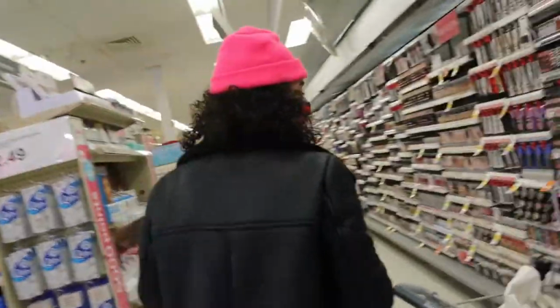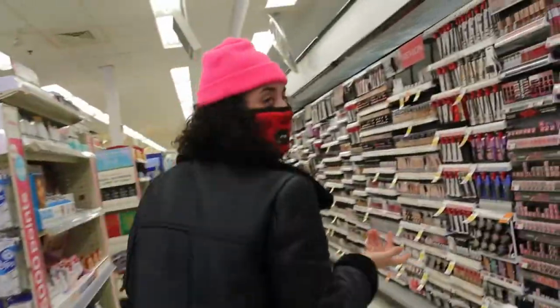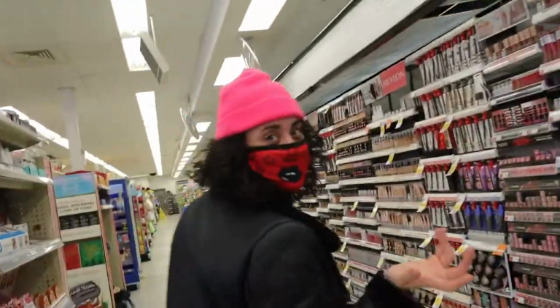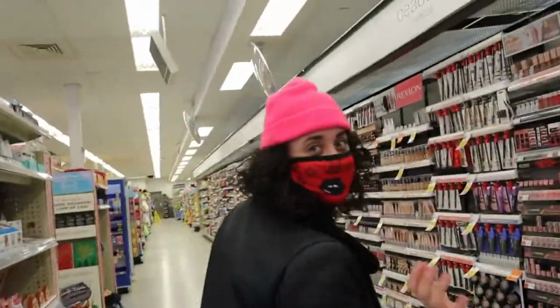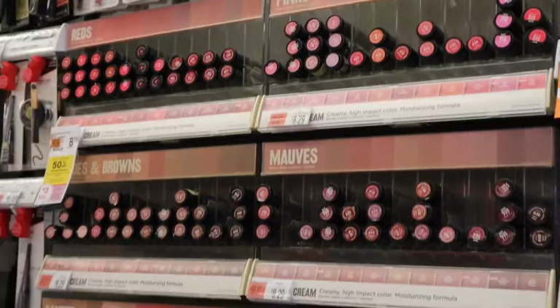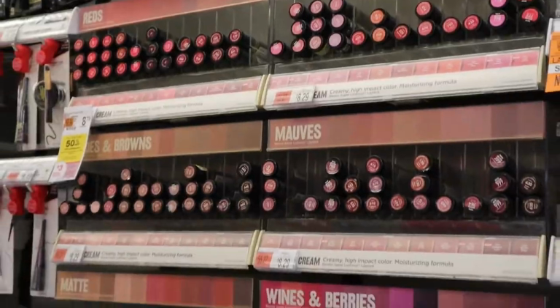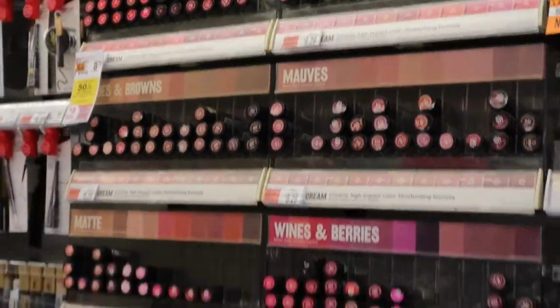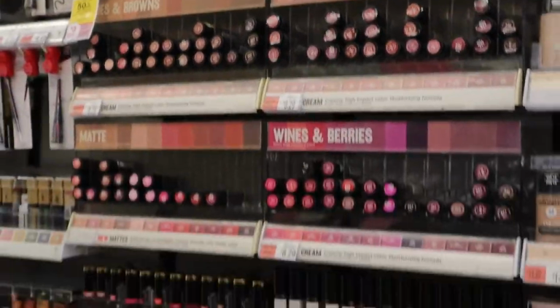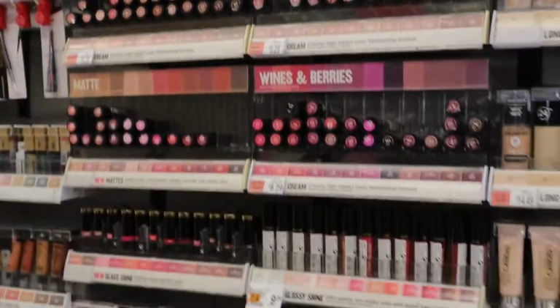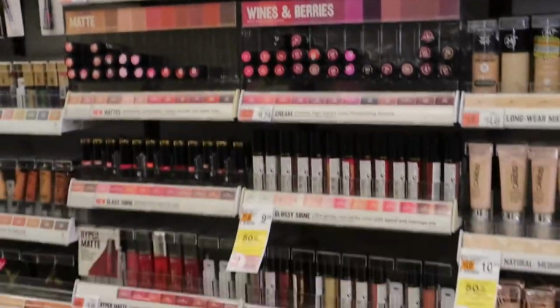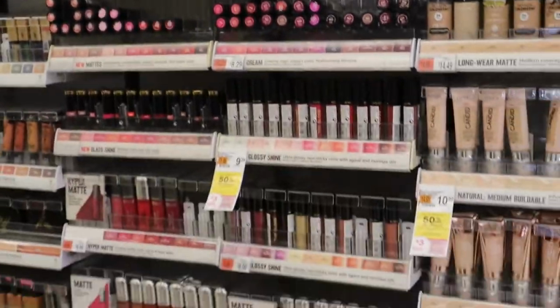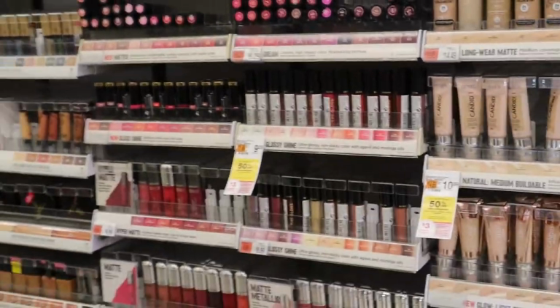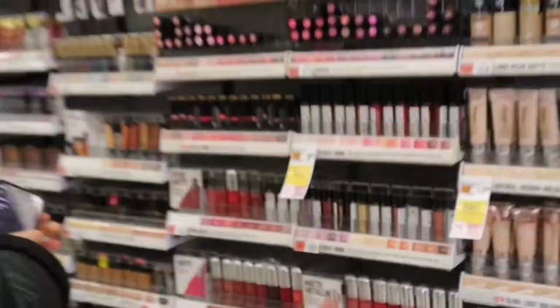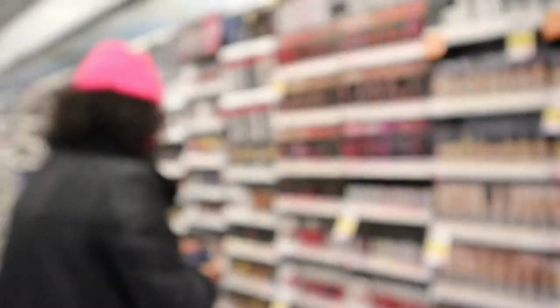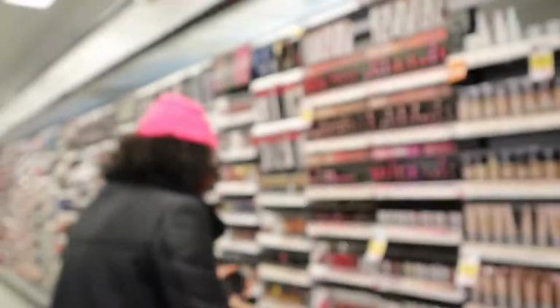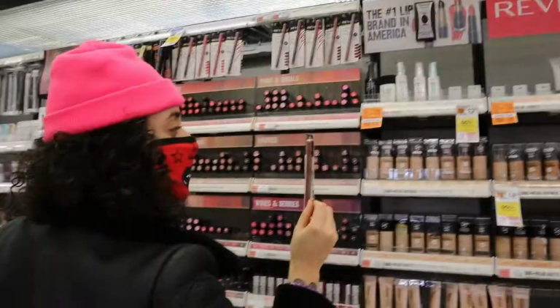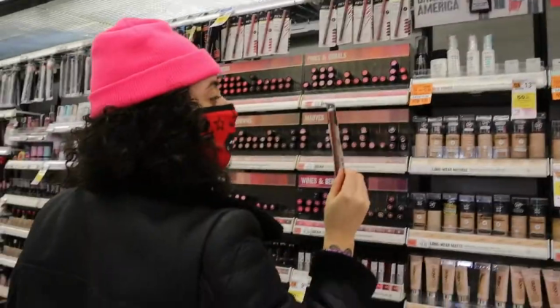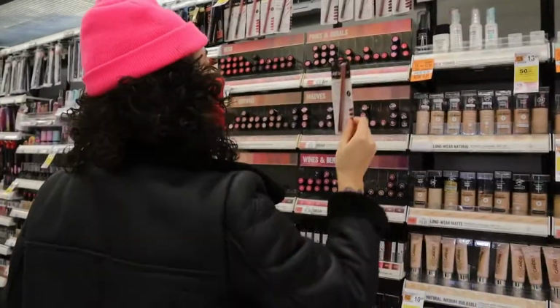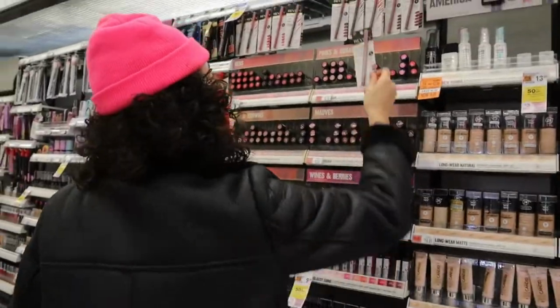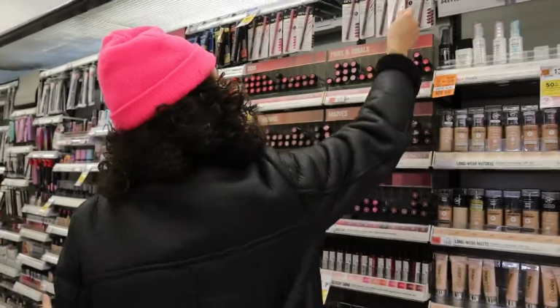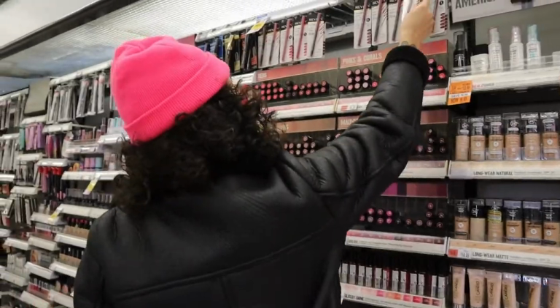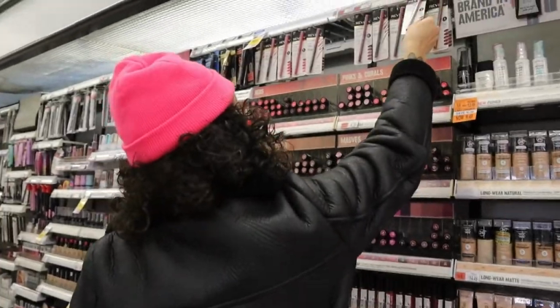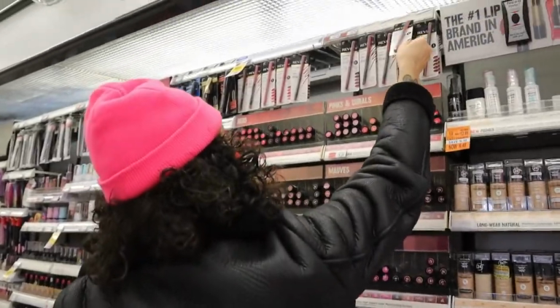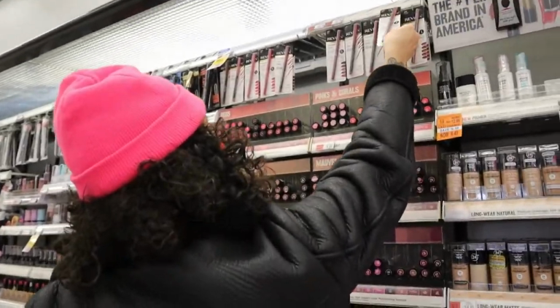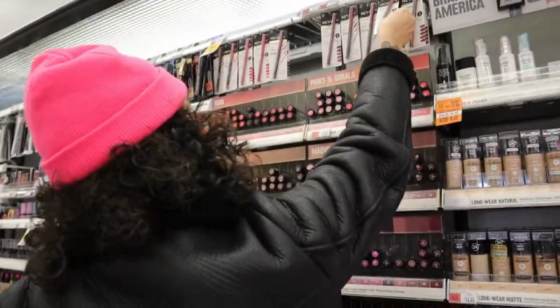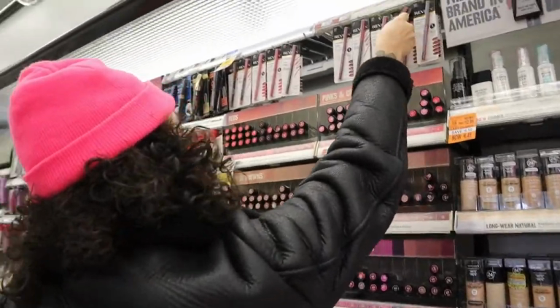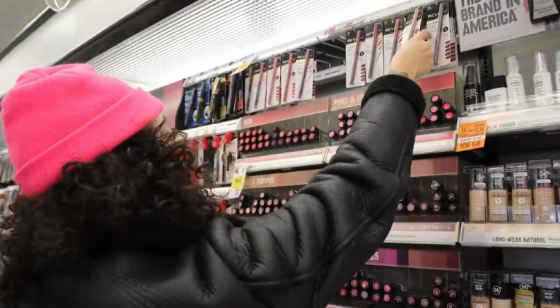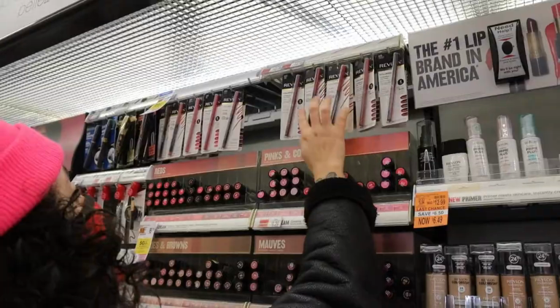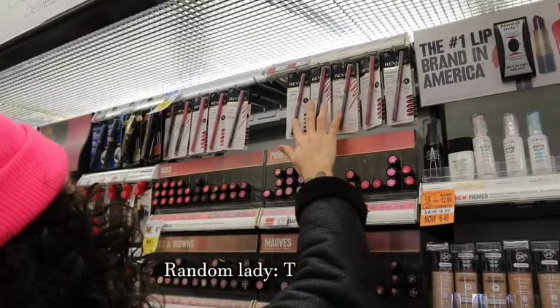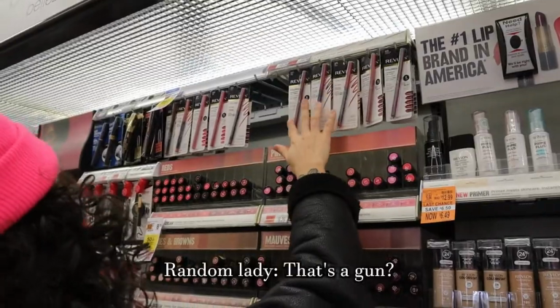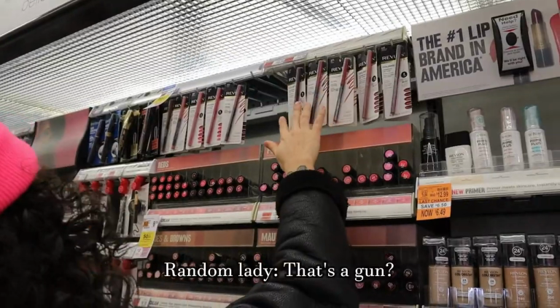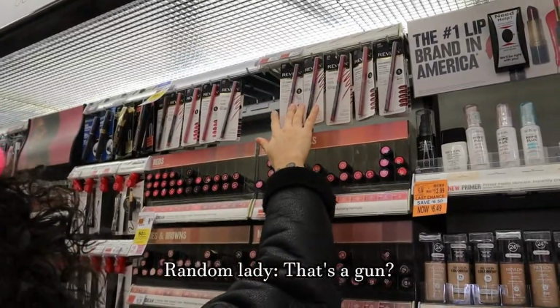Let's try to do a nice pretty nude lip for this. It's like I wanna just swatch them so bad.